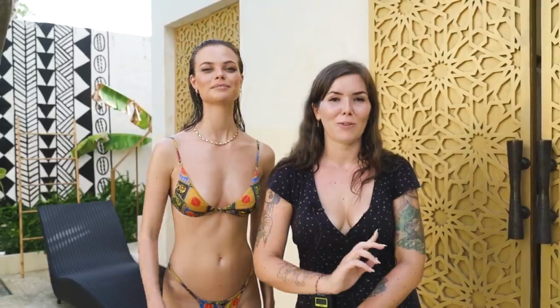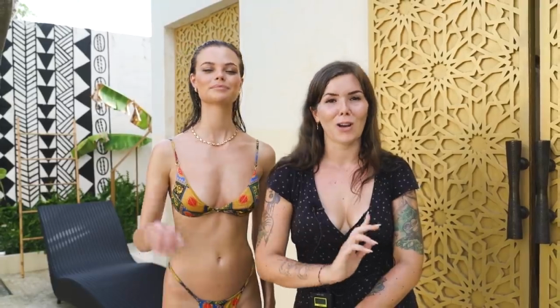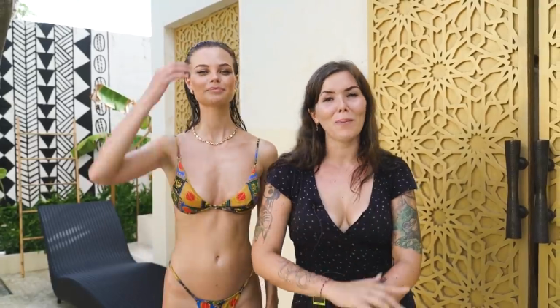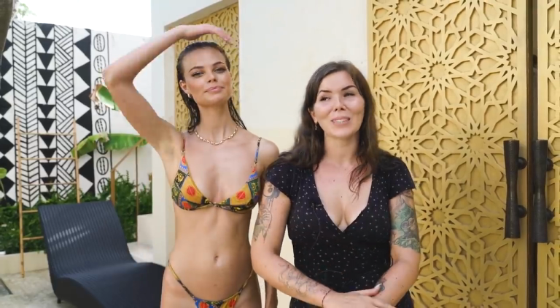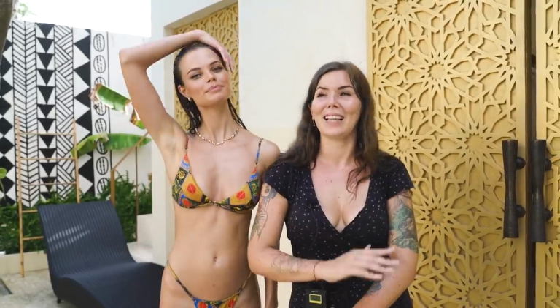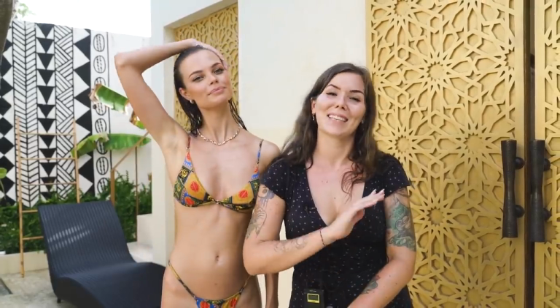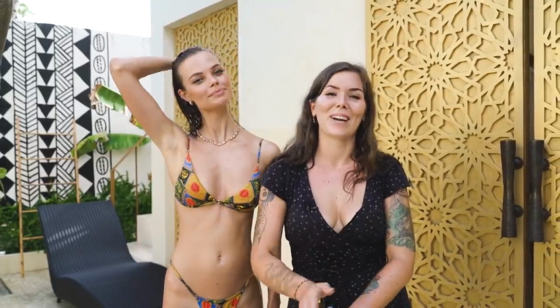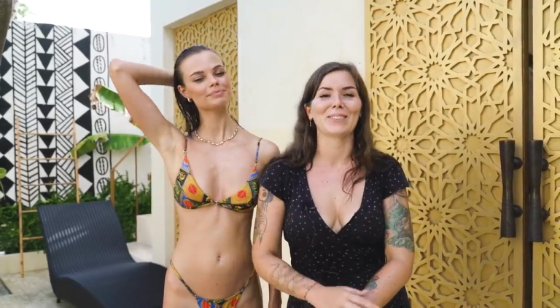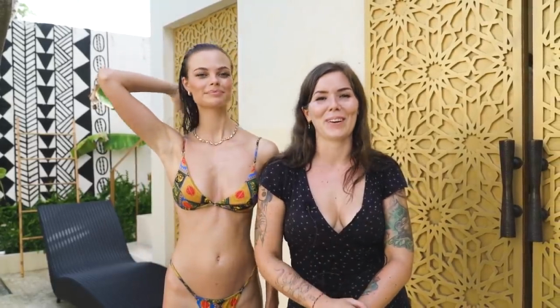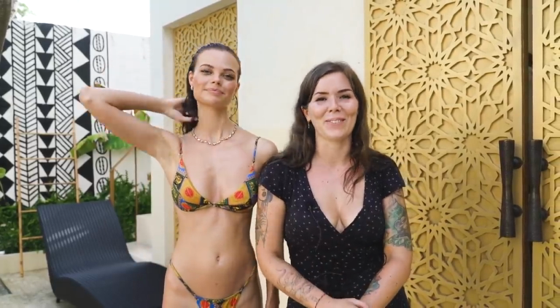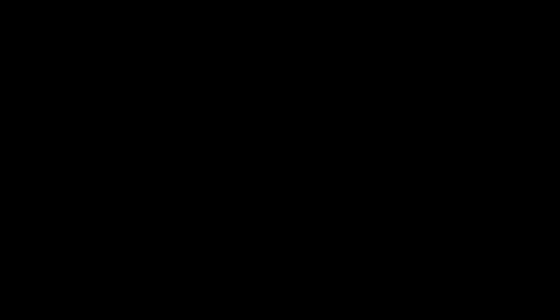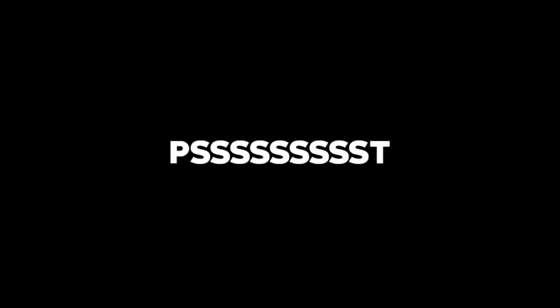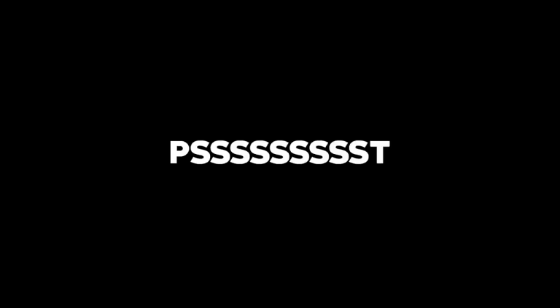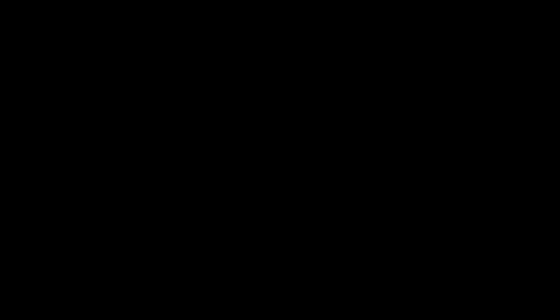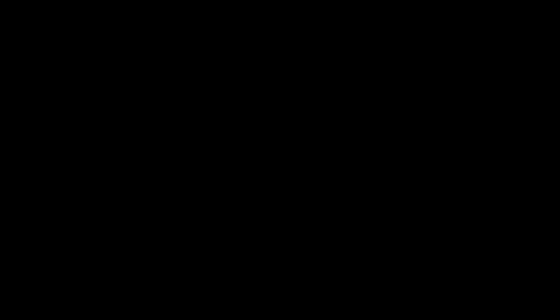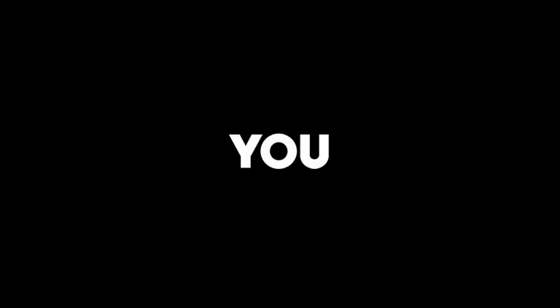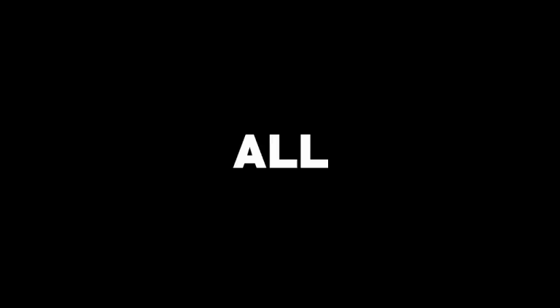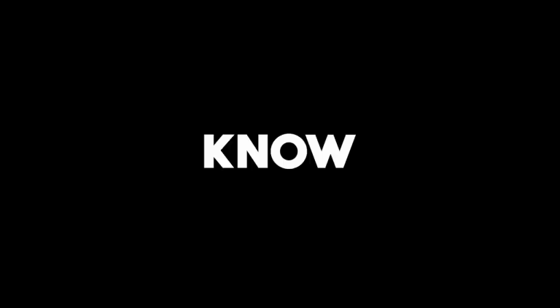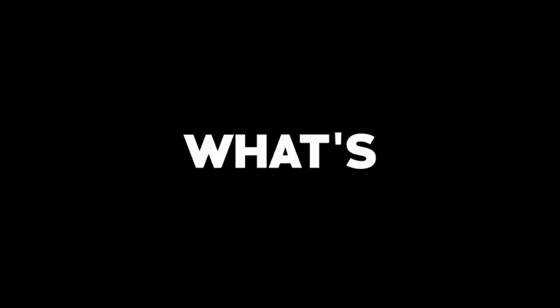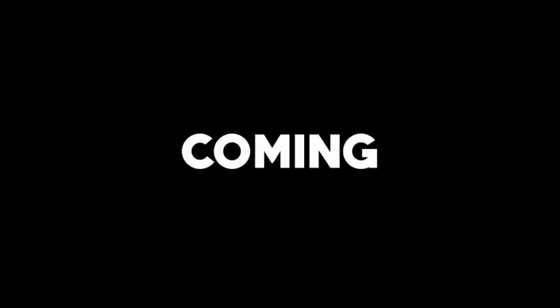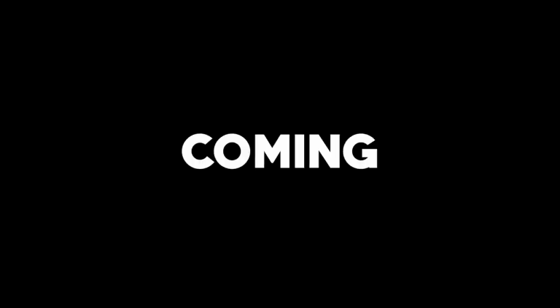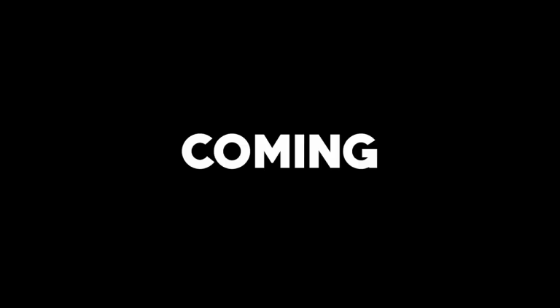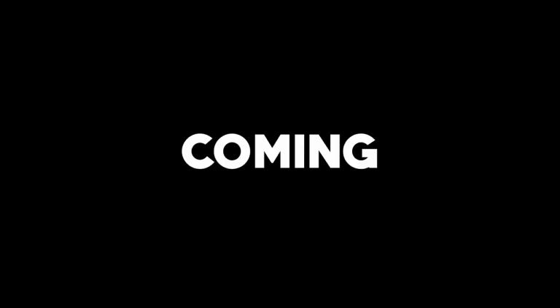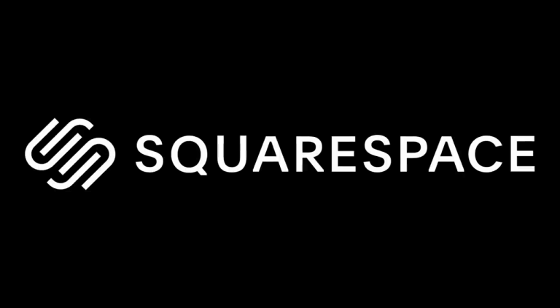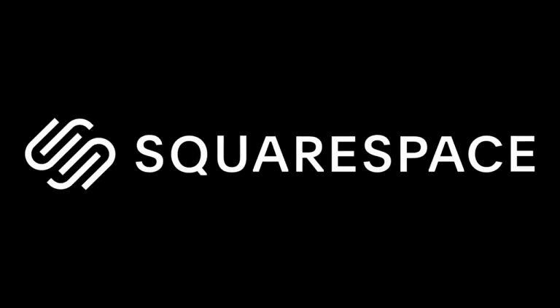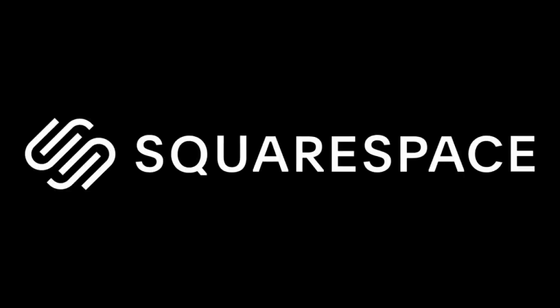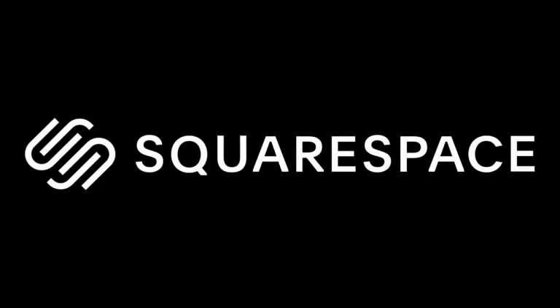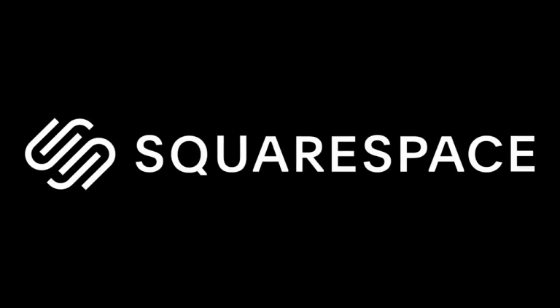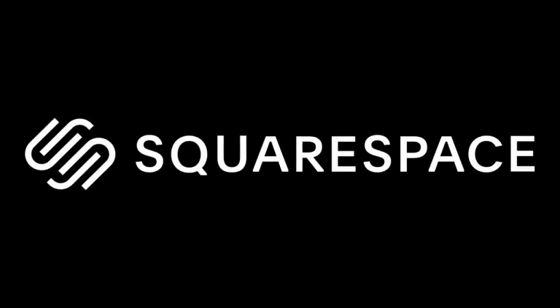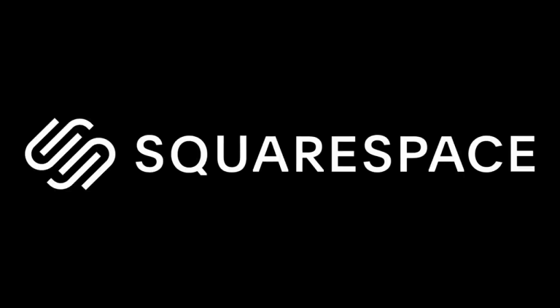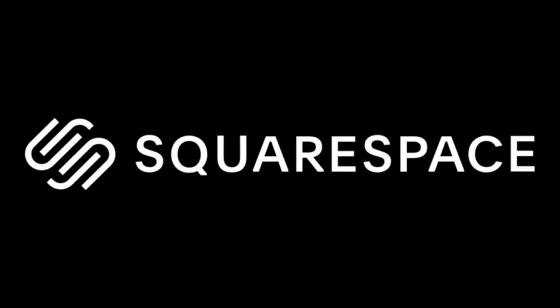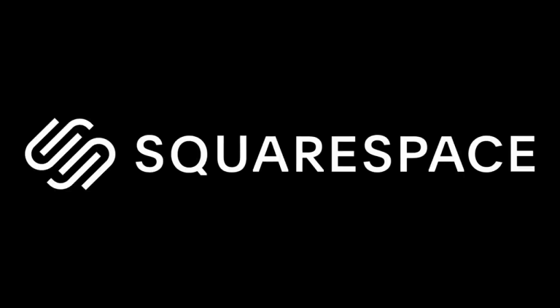Let's get right into the video. This video is sponsored by Squarespace.